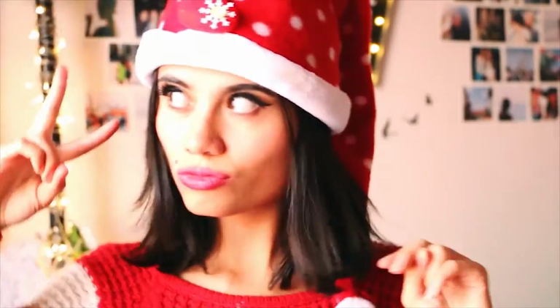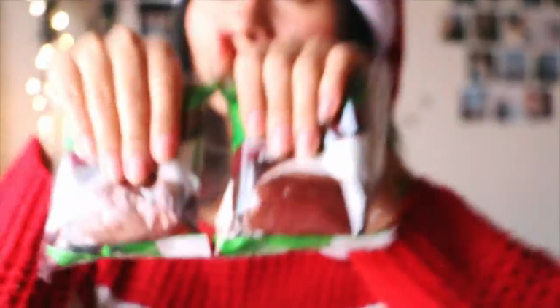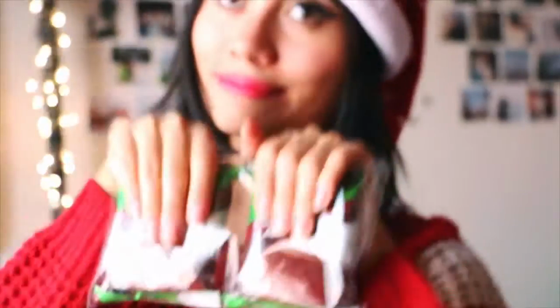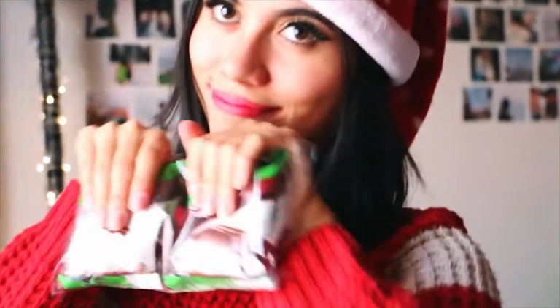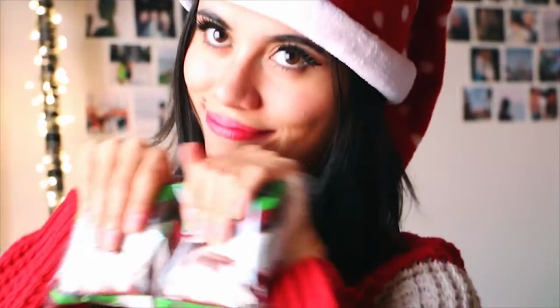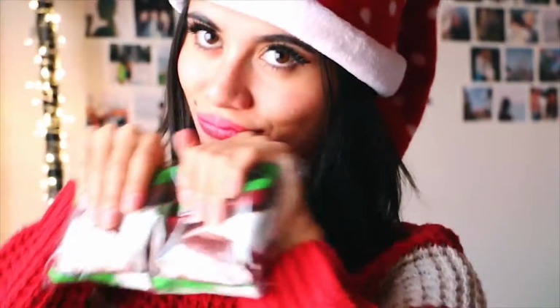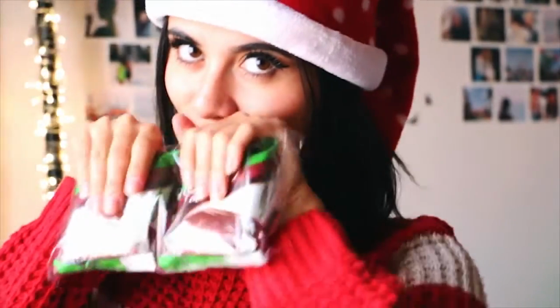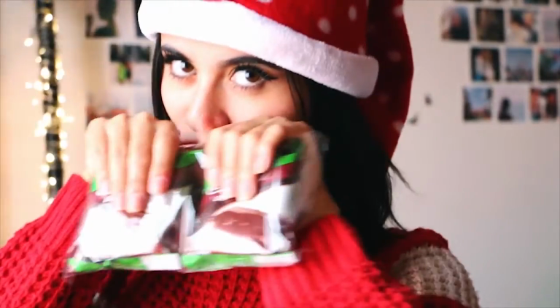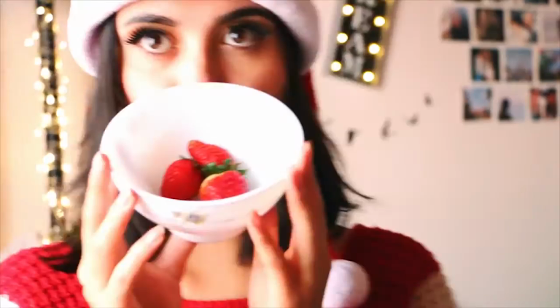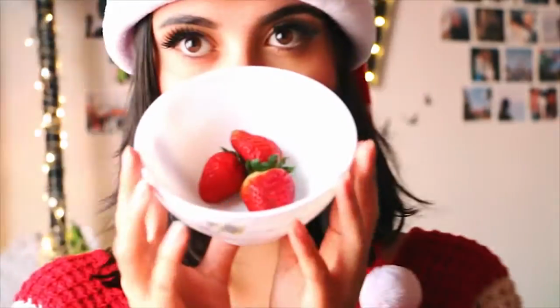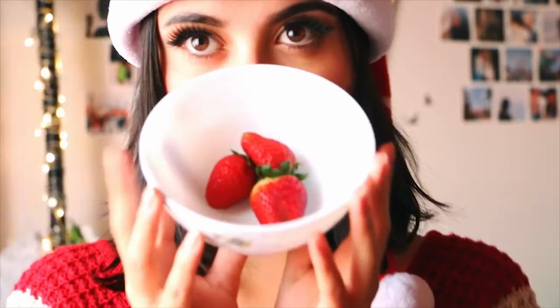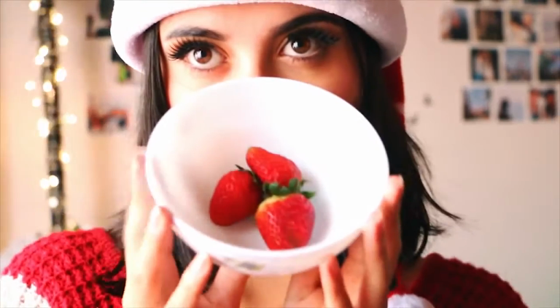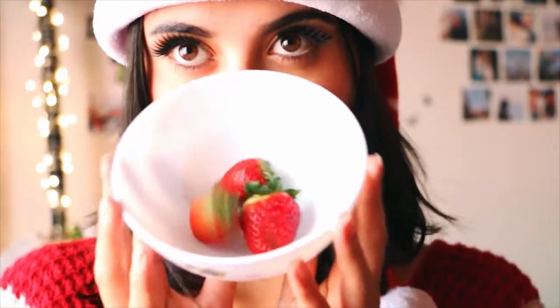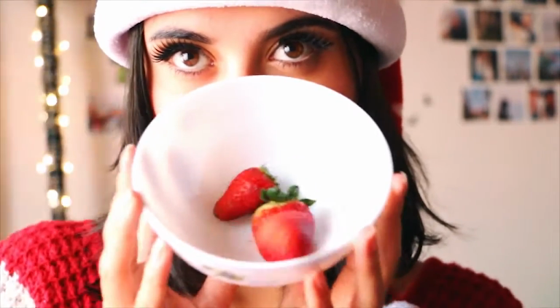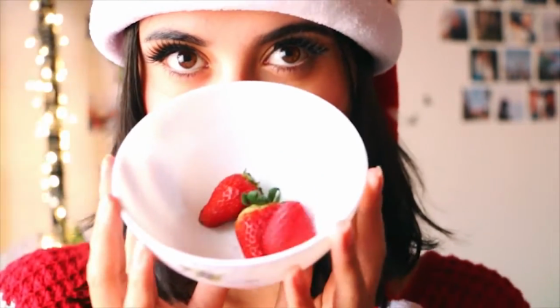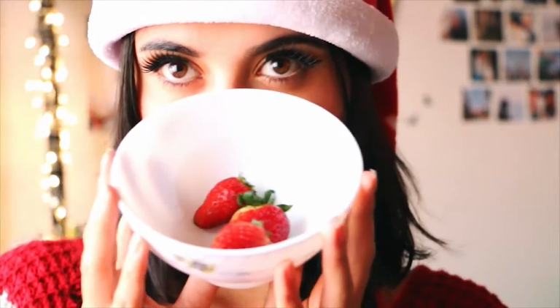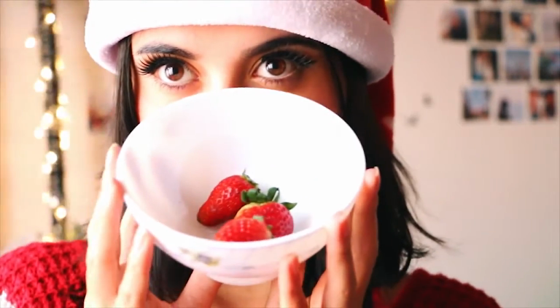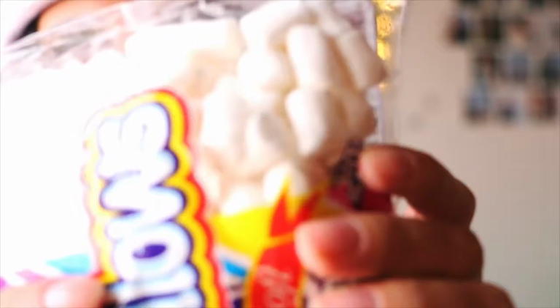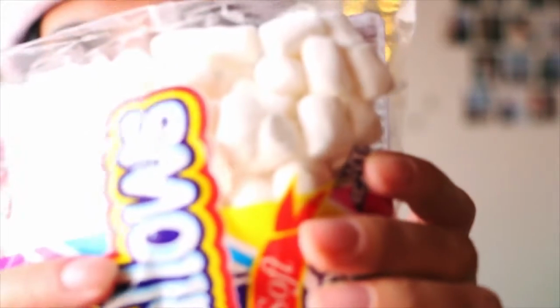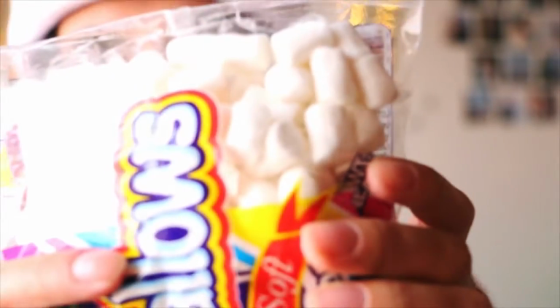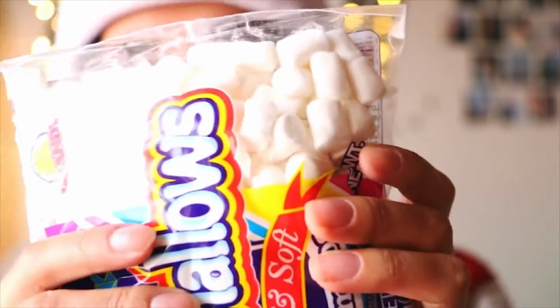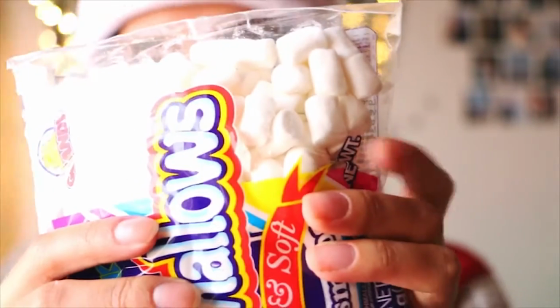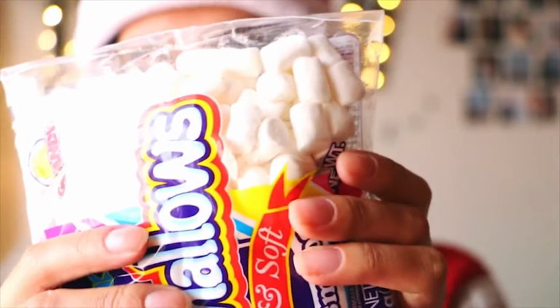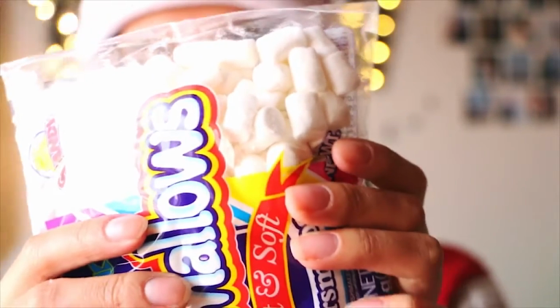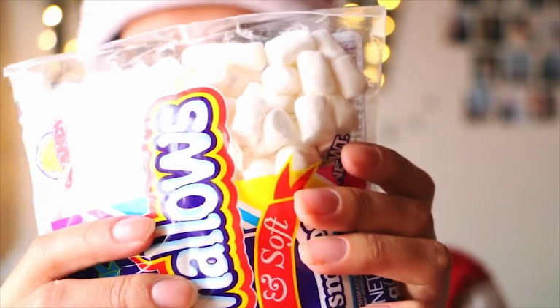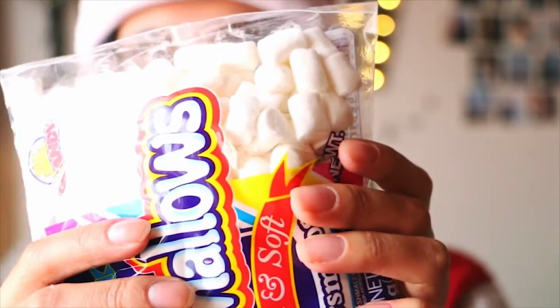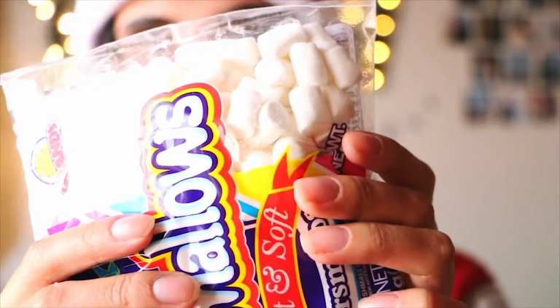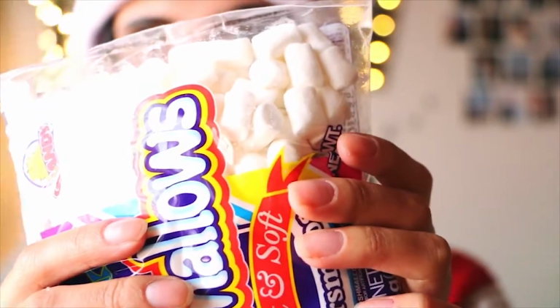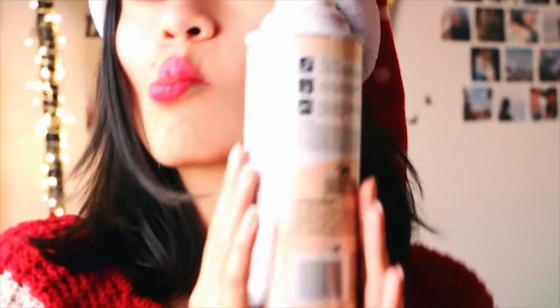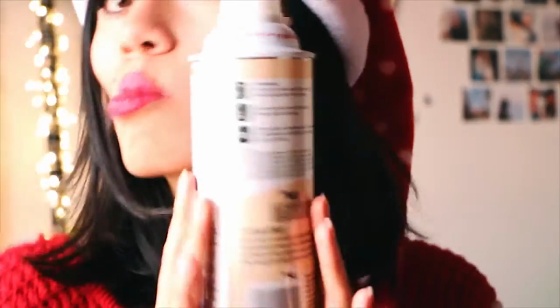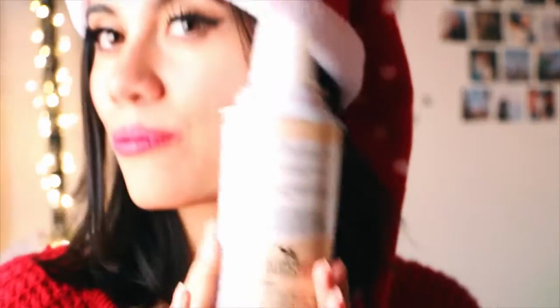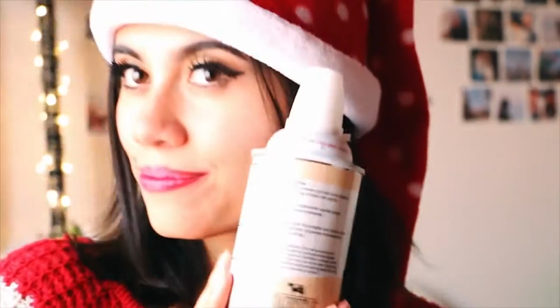For the first one, you're going to be using brownies, strawberries, marshmallows, and whipped cream.